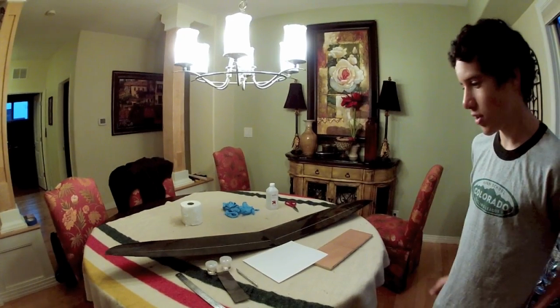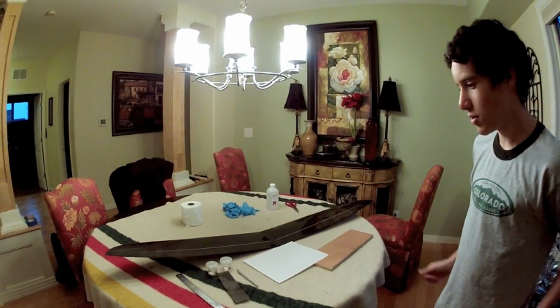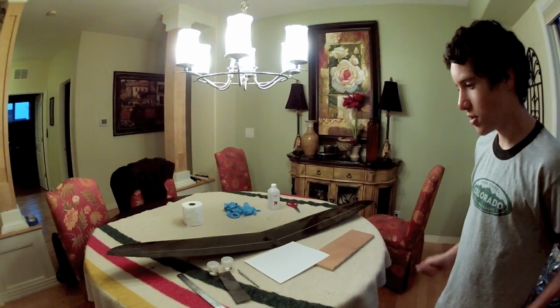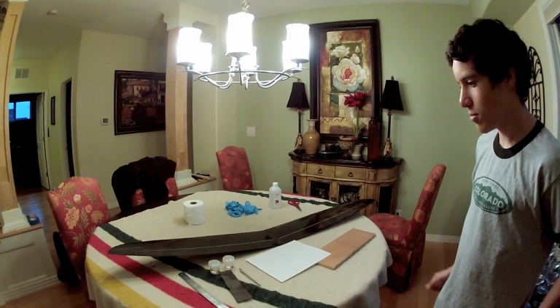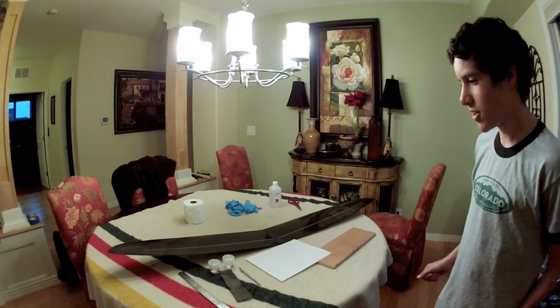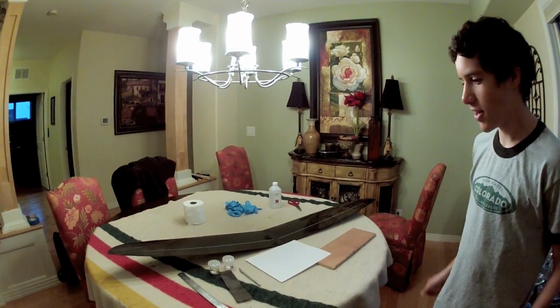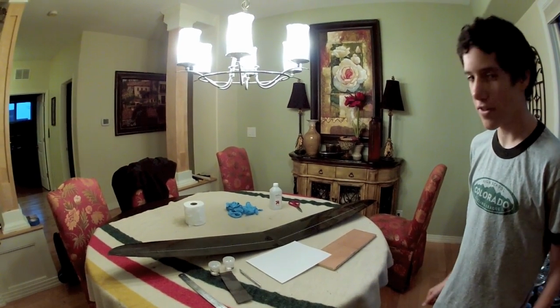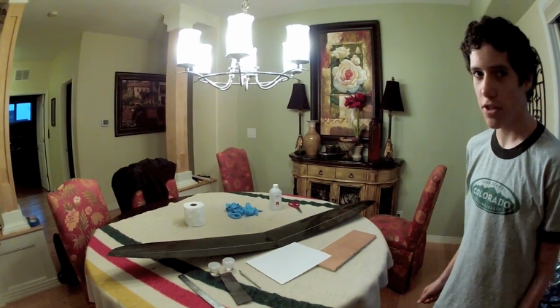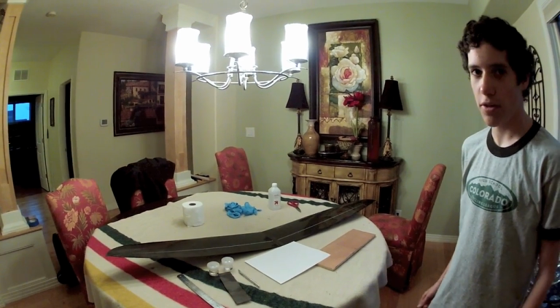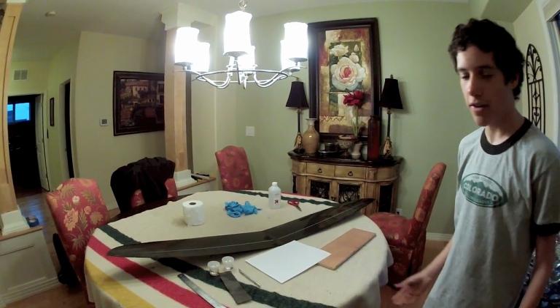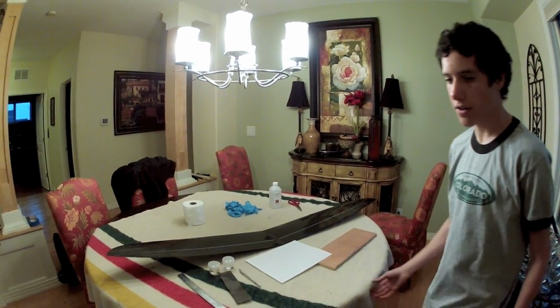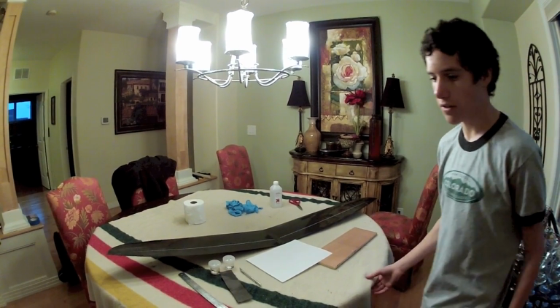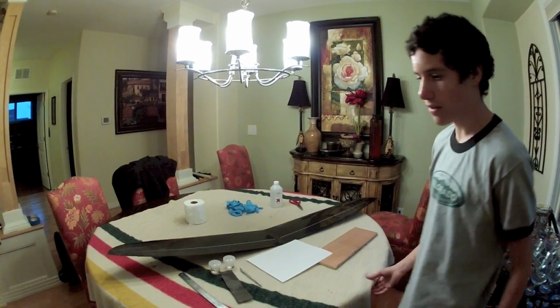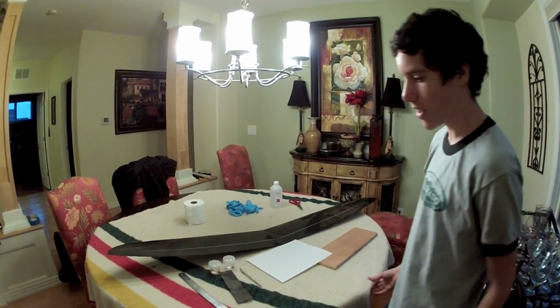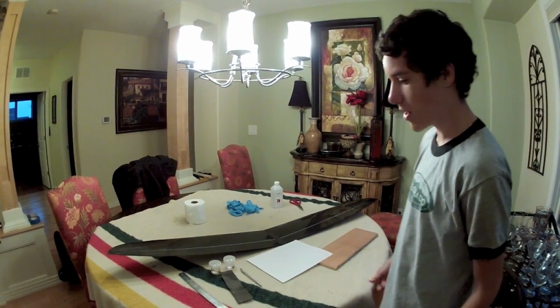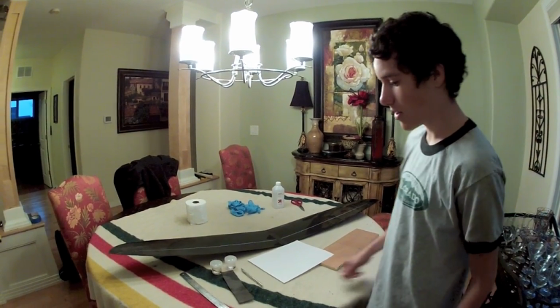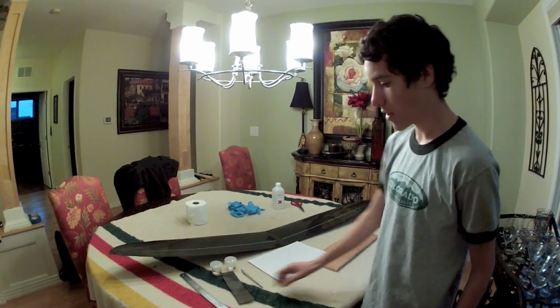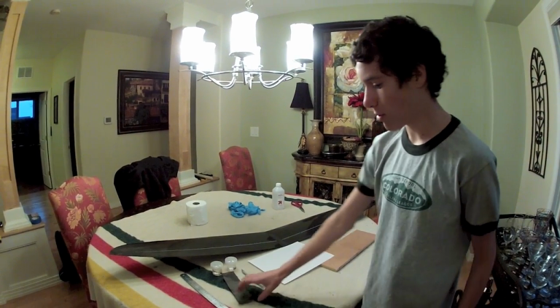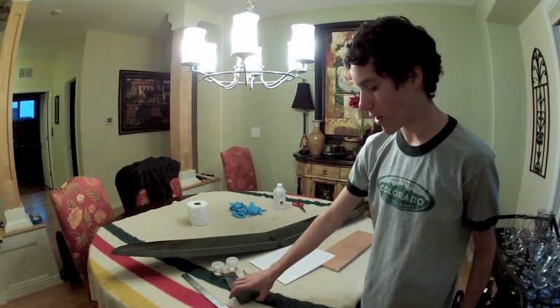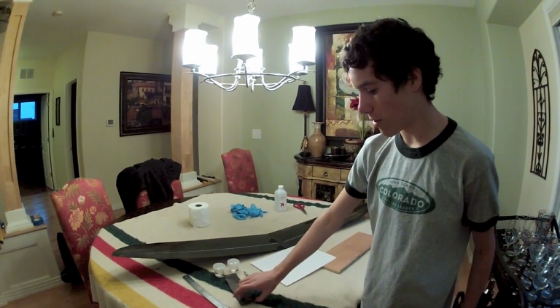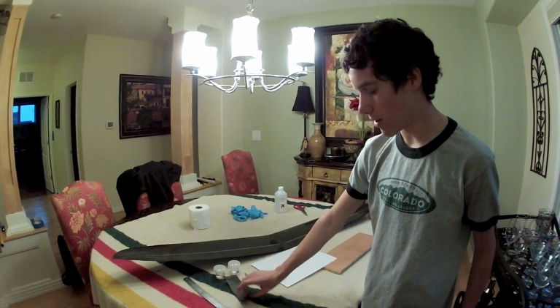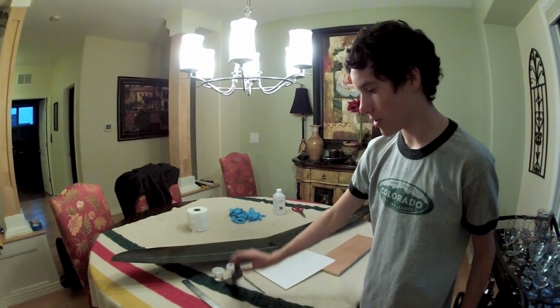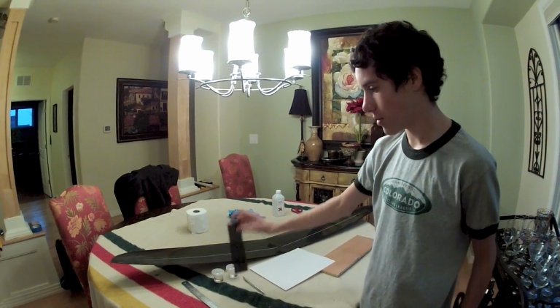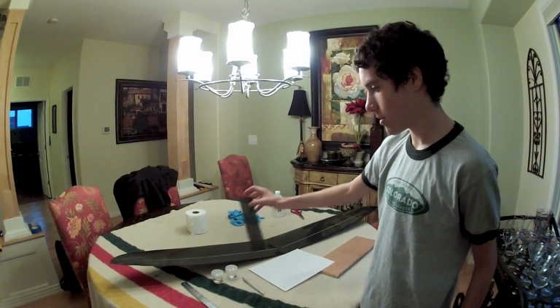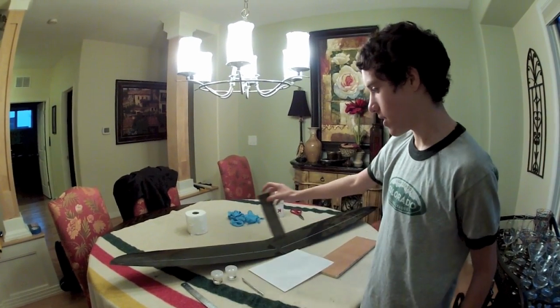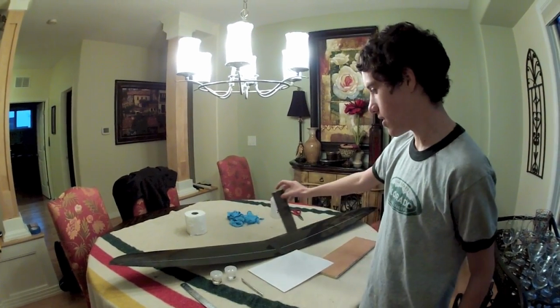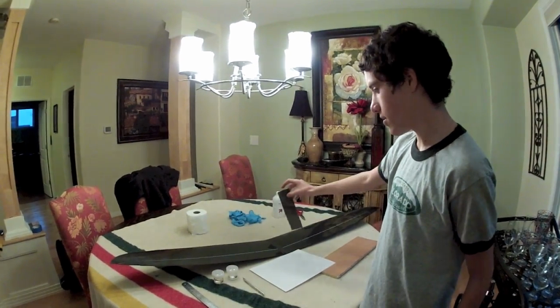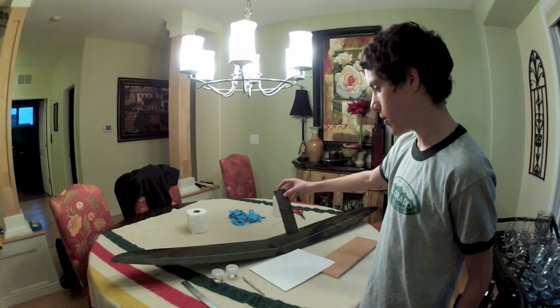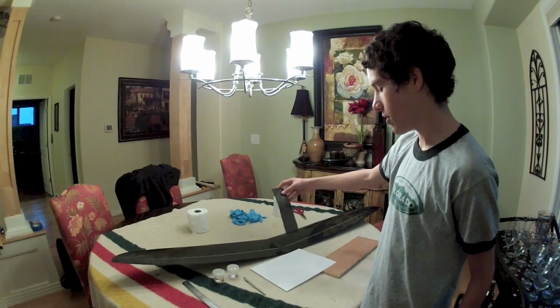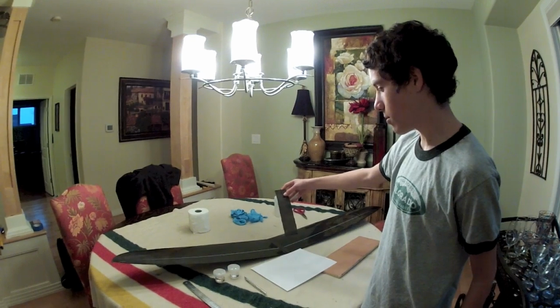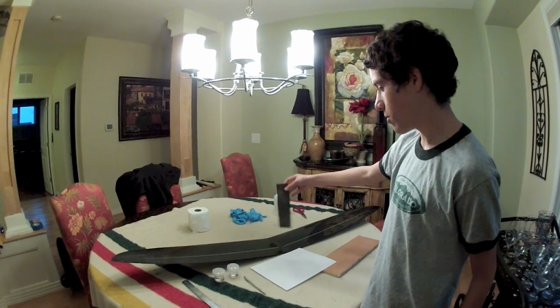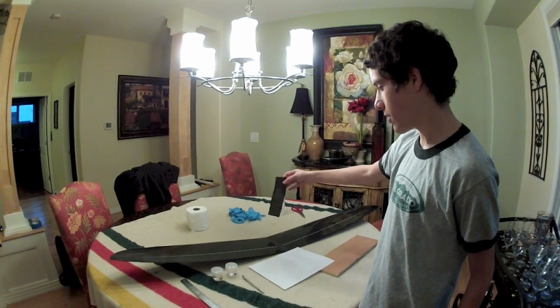Hello YouTube. Today I'm going to show you how to laminate carbon fiber onto a model airplane wing.